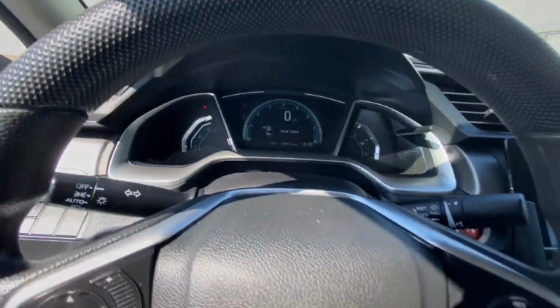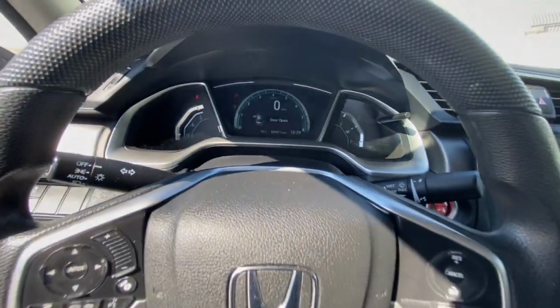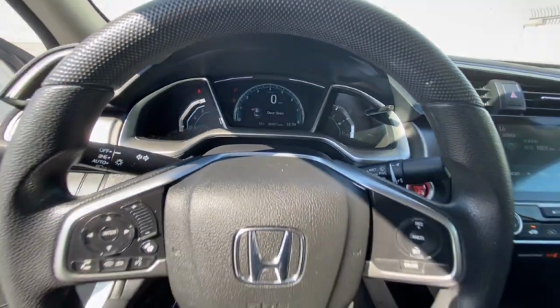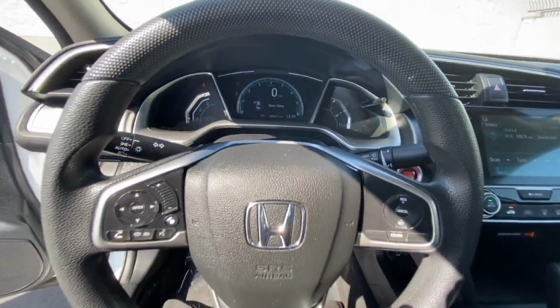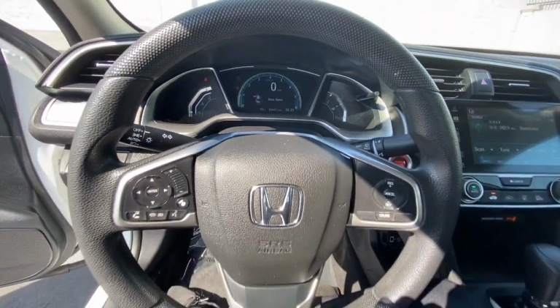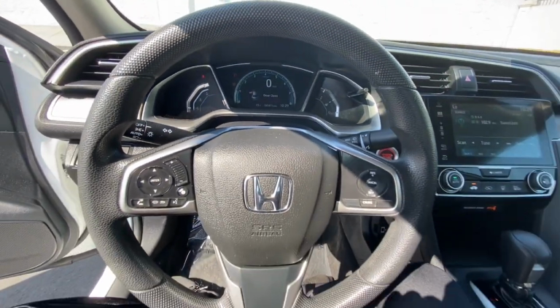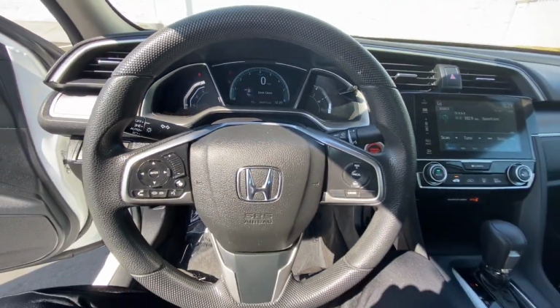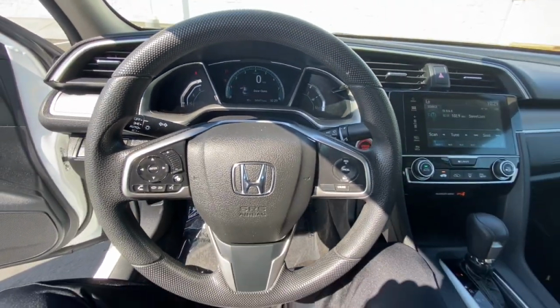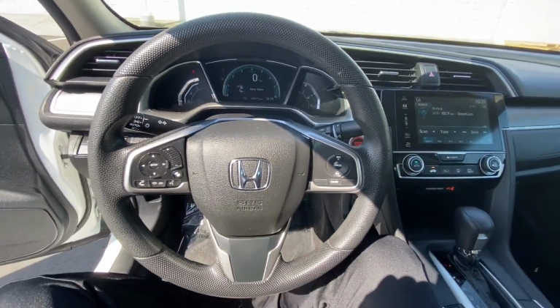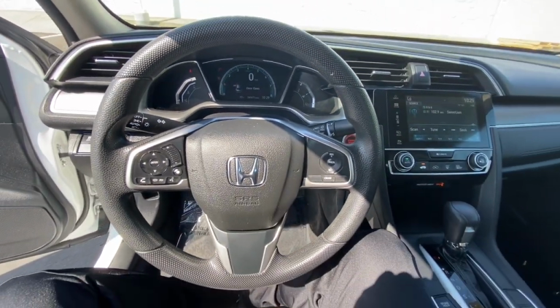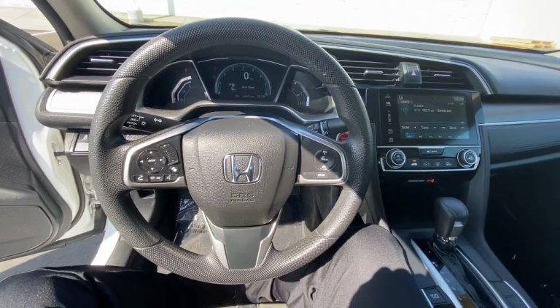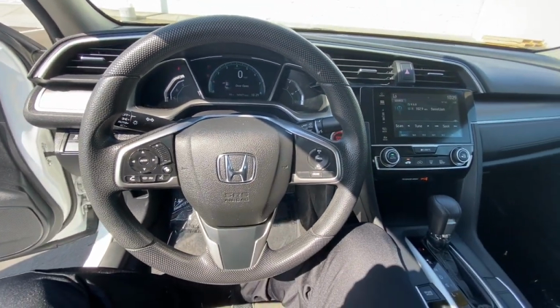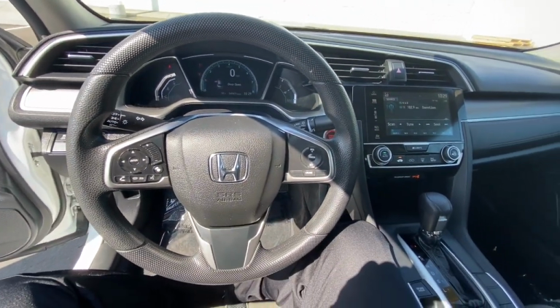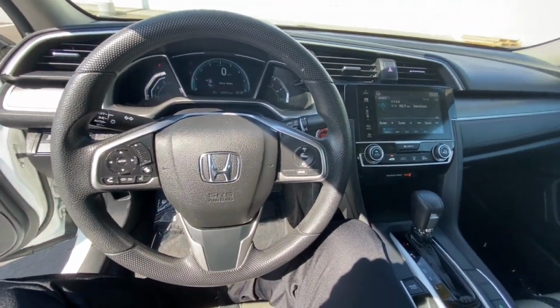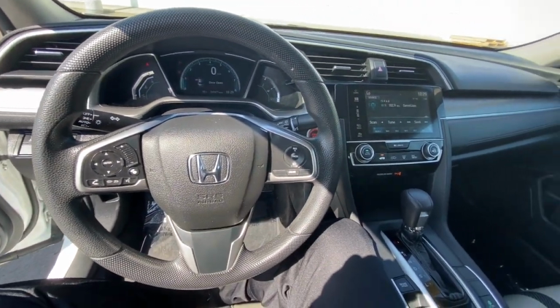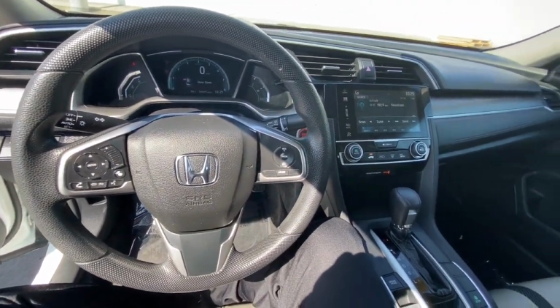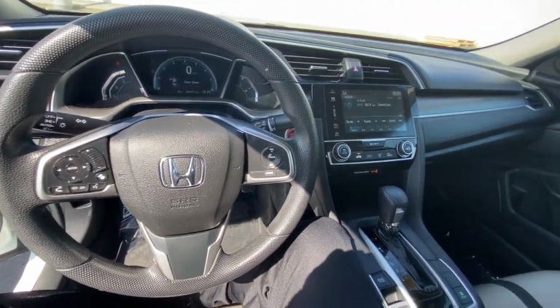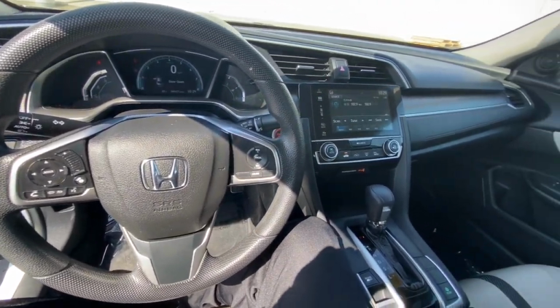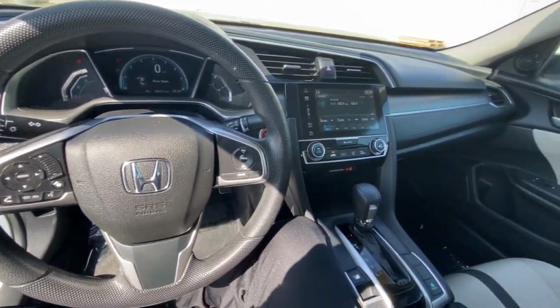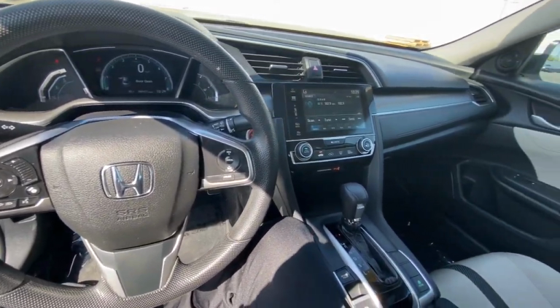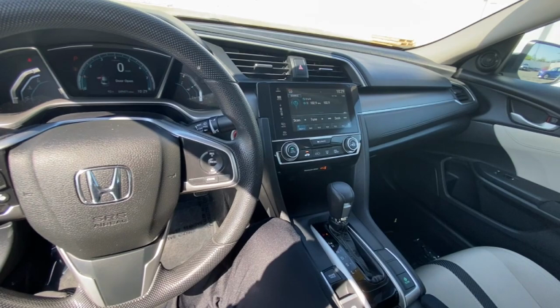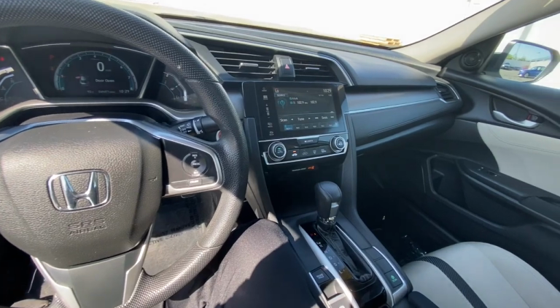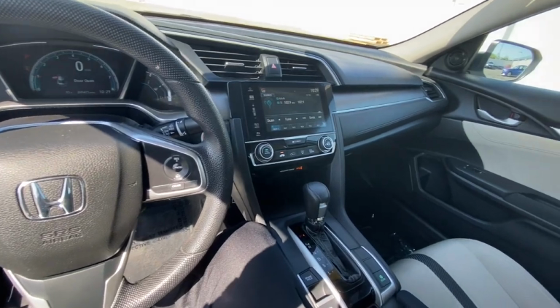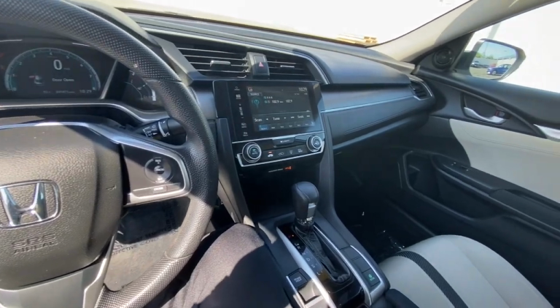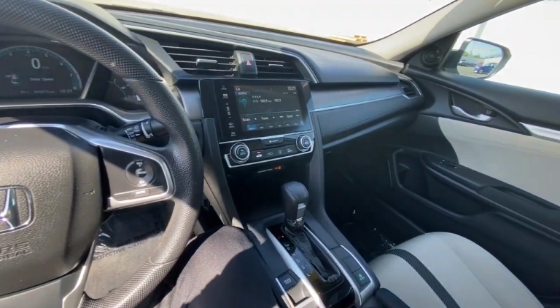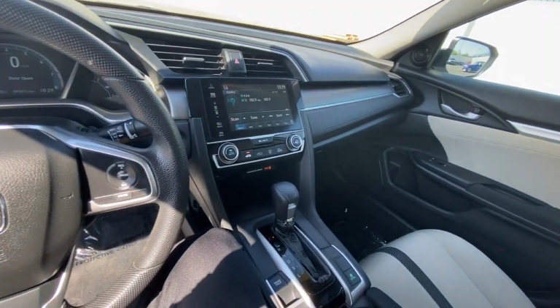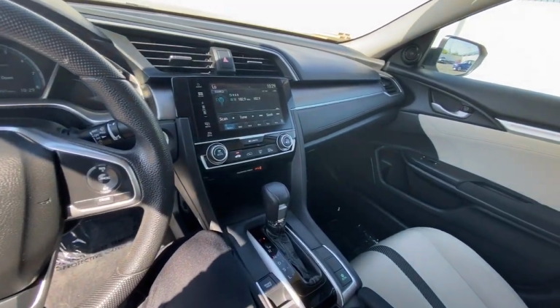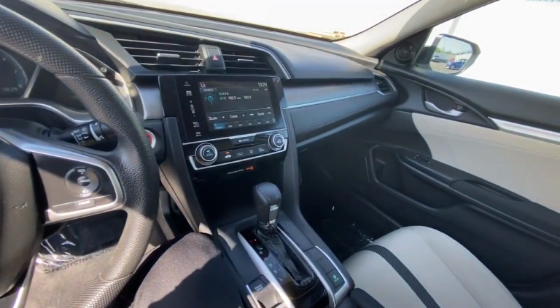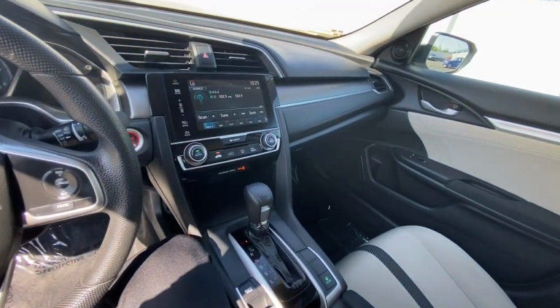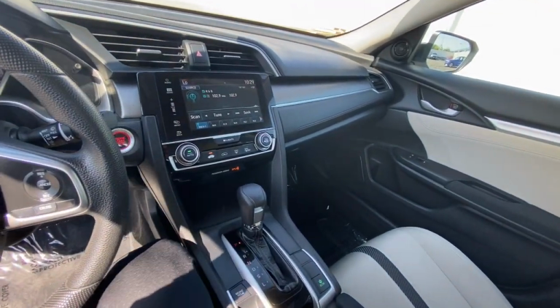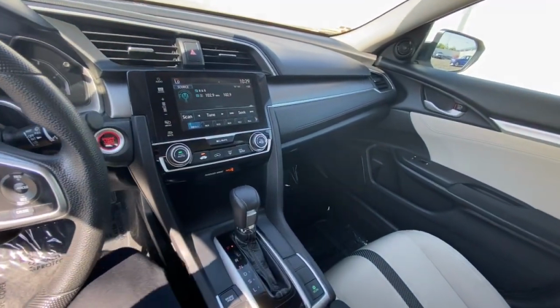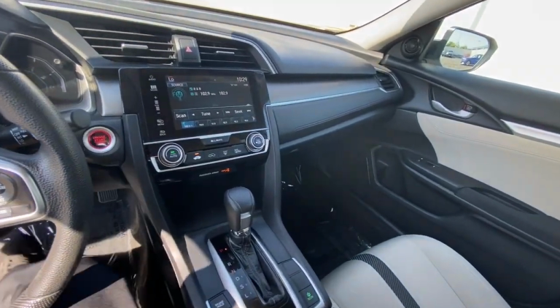Additional features include stability control, traction control, intermittent wipers, and four-wheel disc brakes.